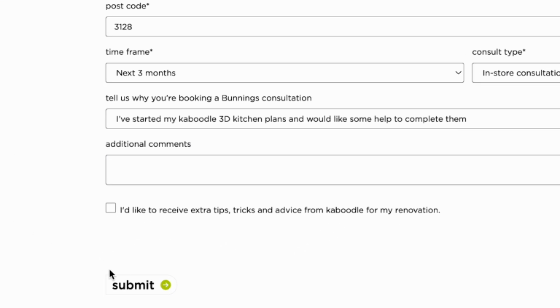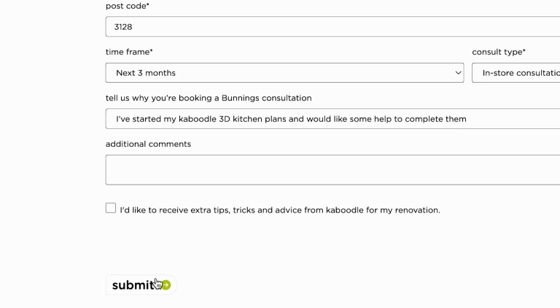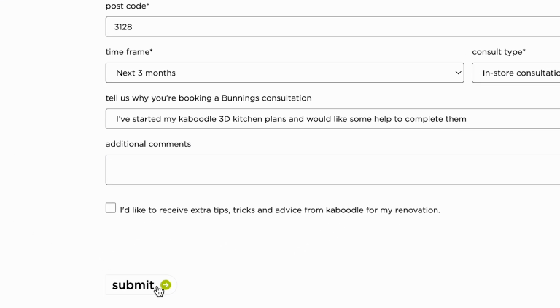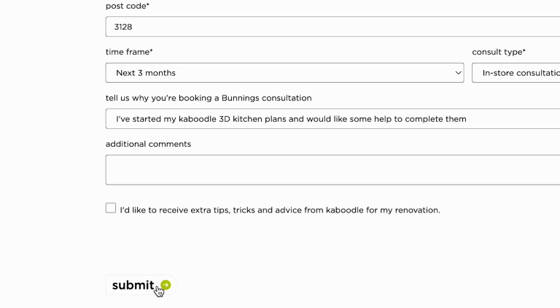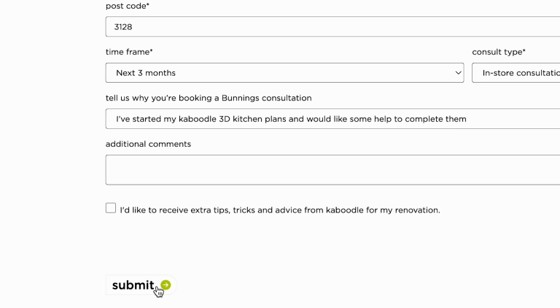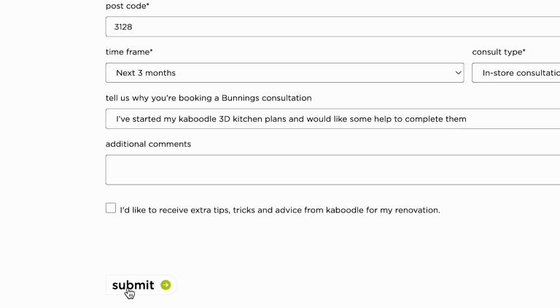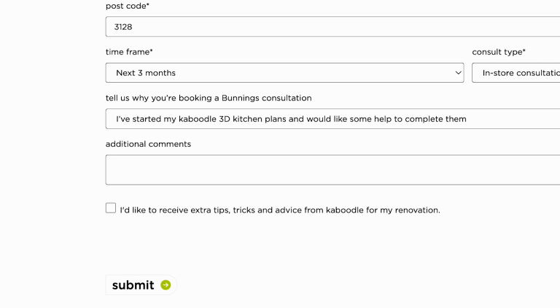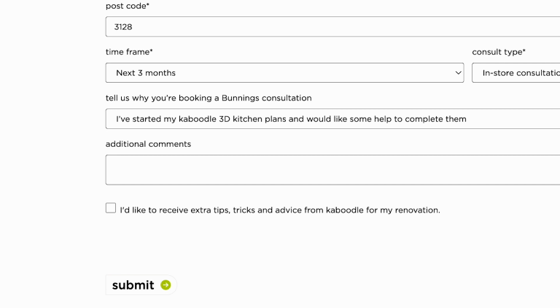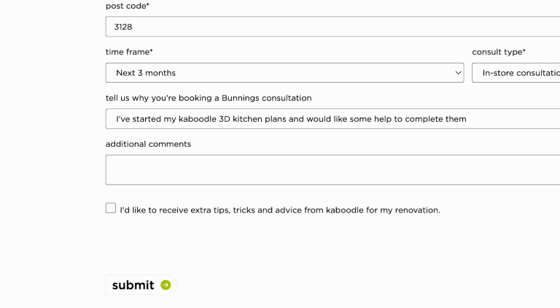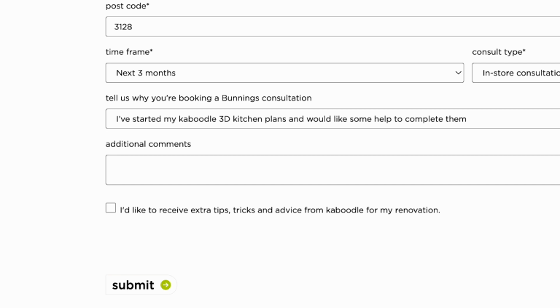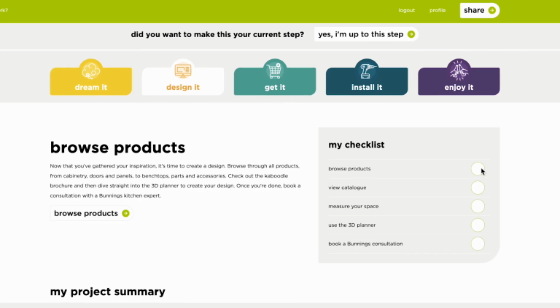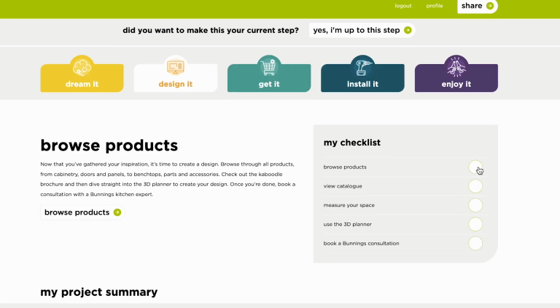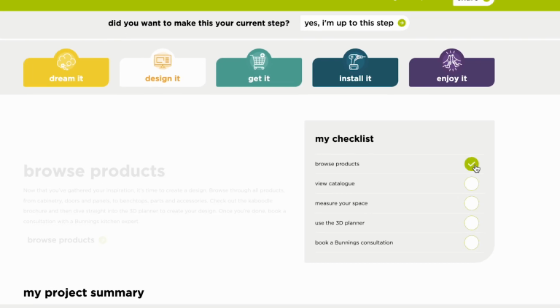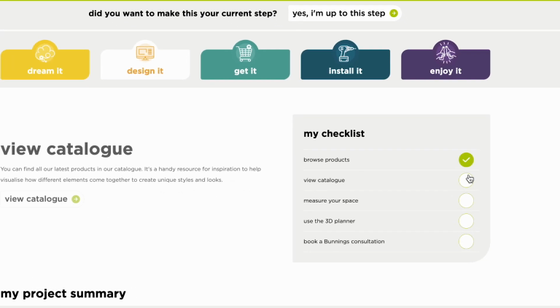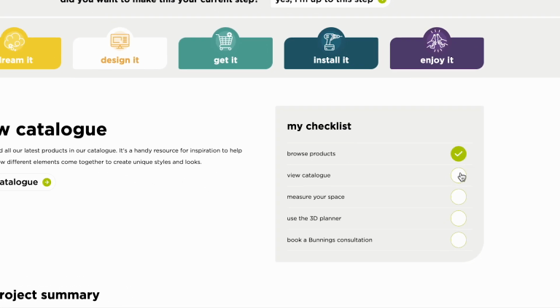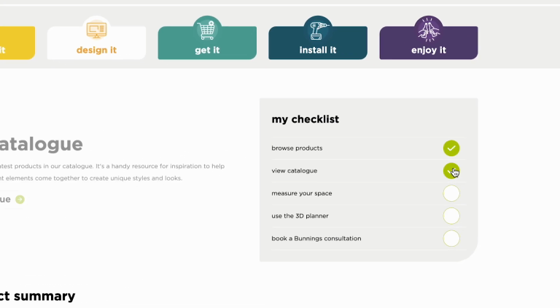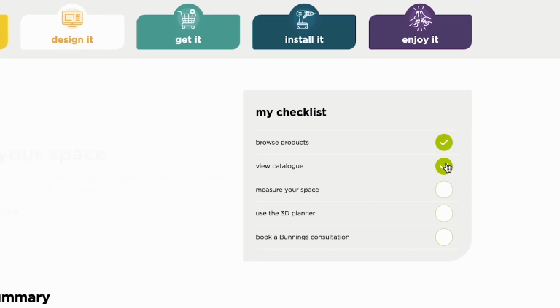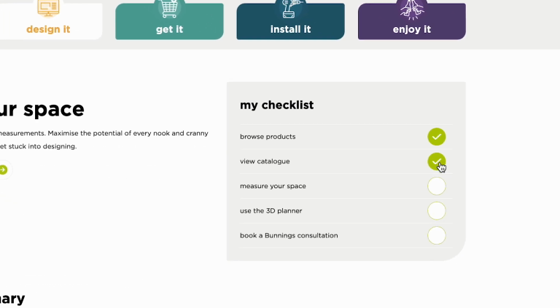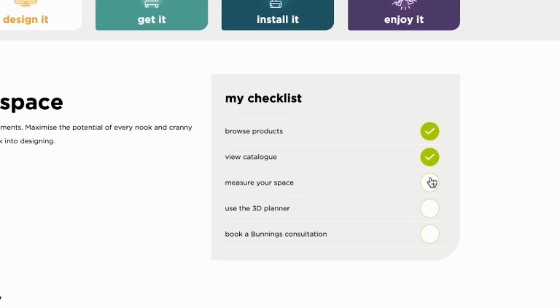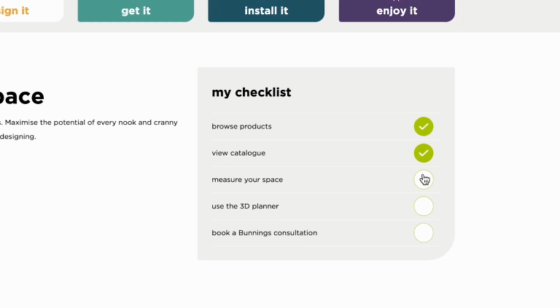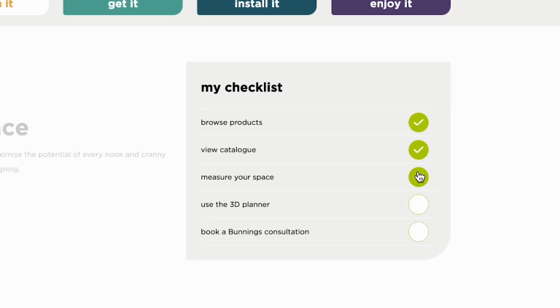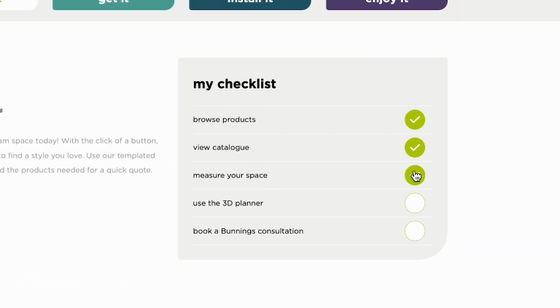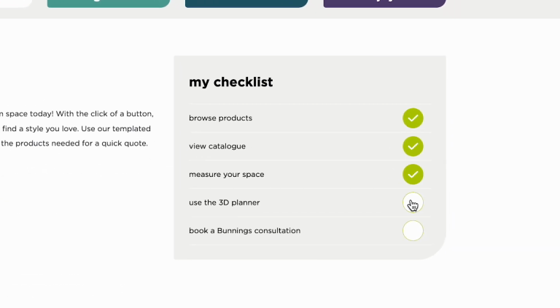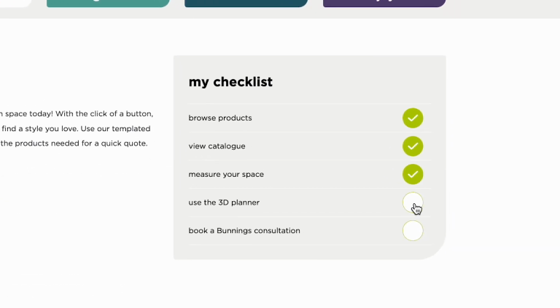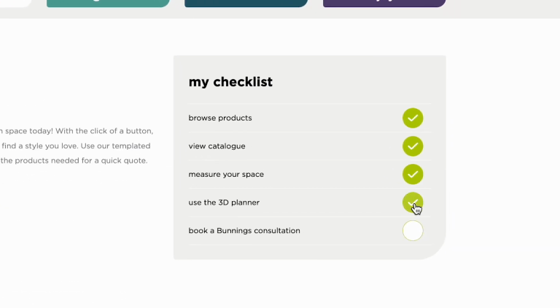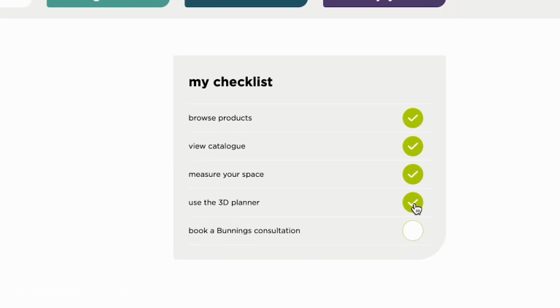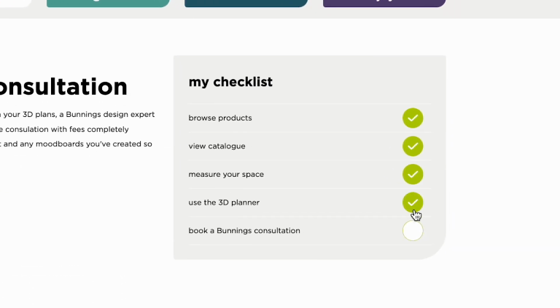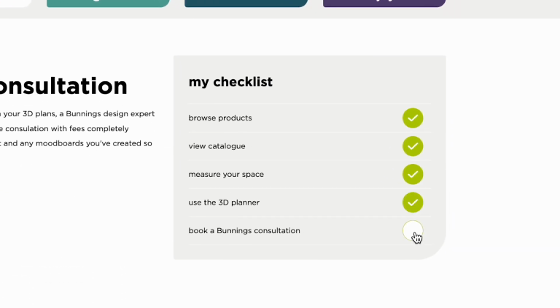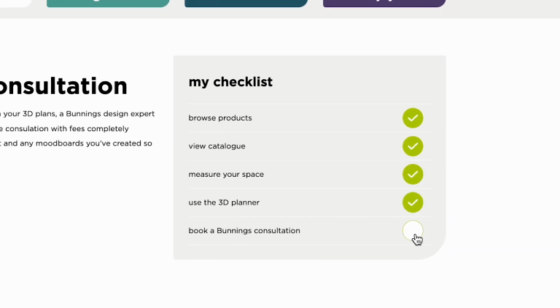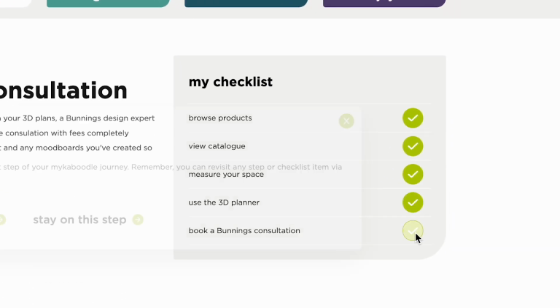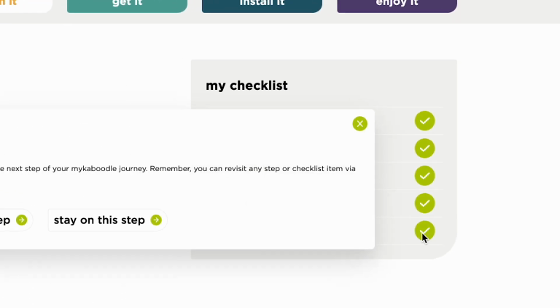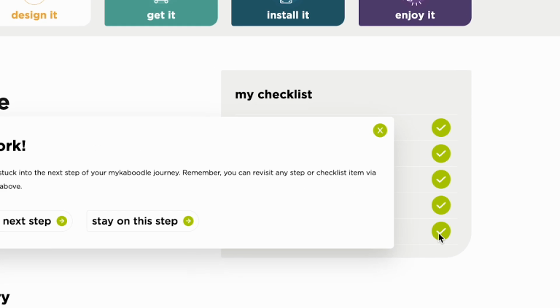To make sure they didn't miss anything, they used the My Kaboodle checklist to tick off all the items in the Design It section.